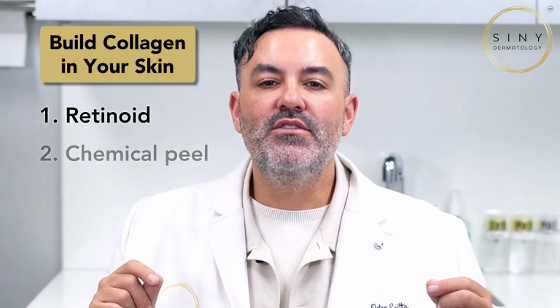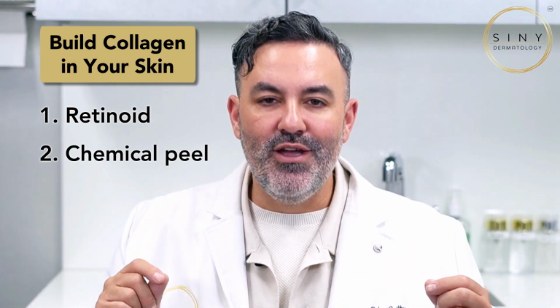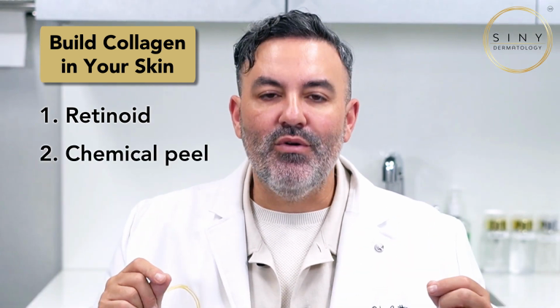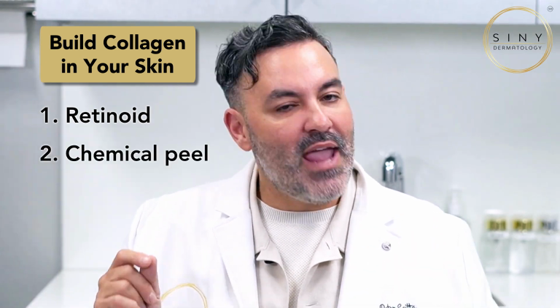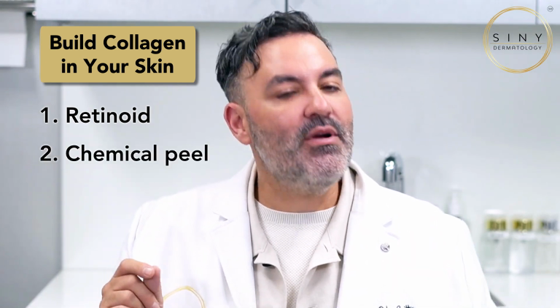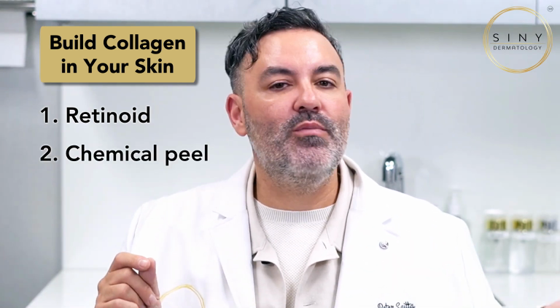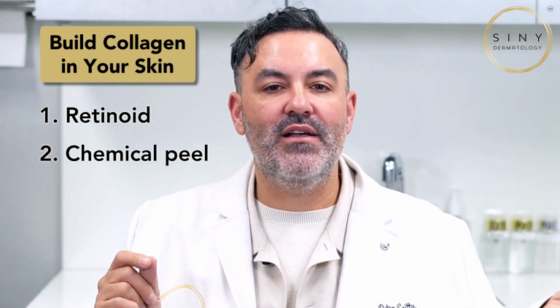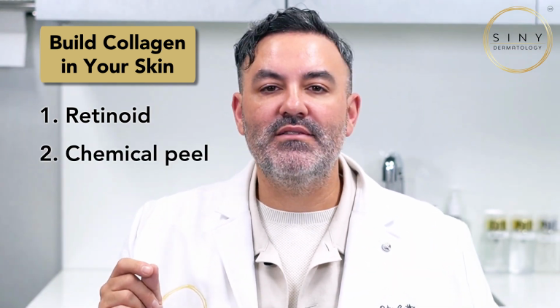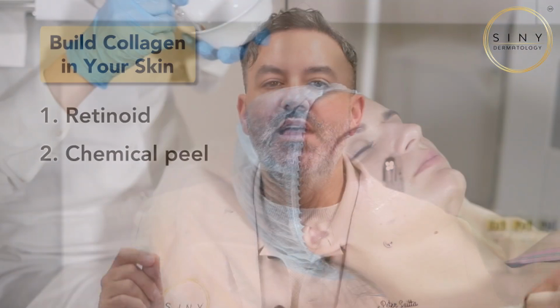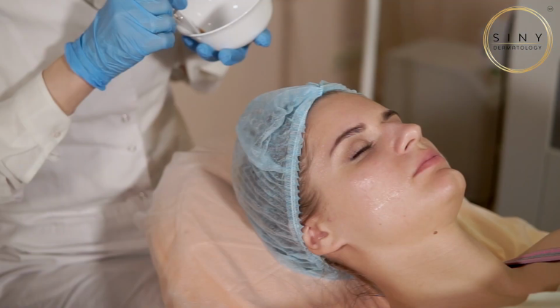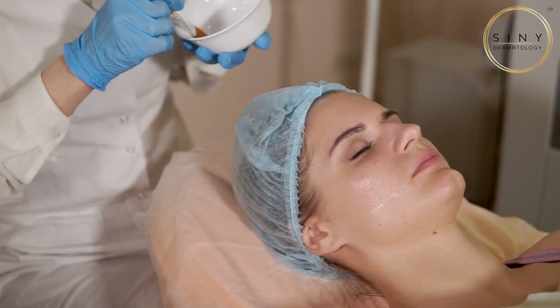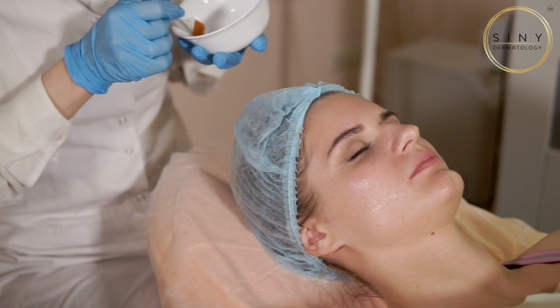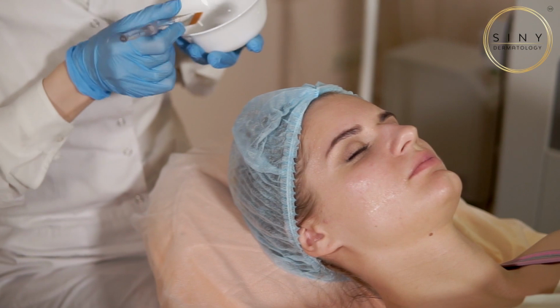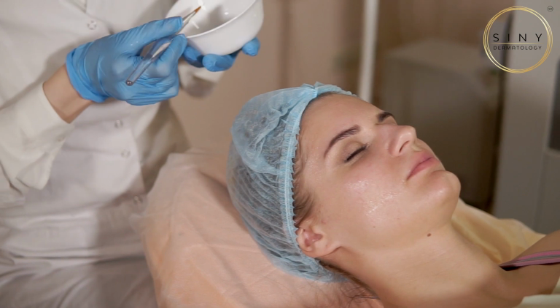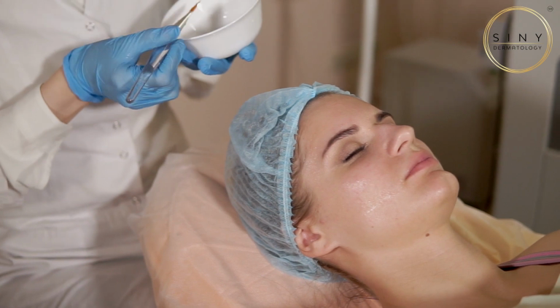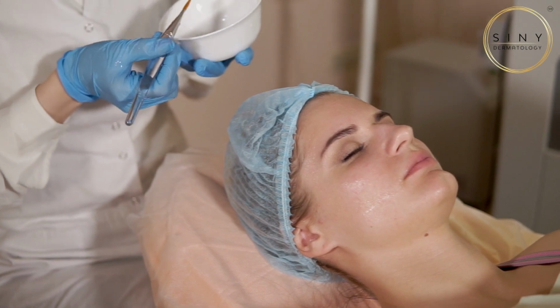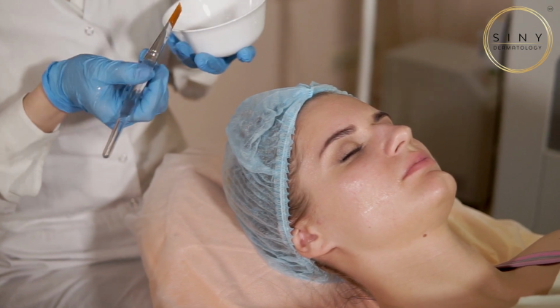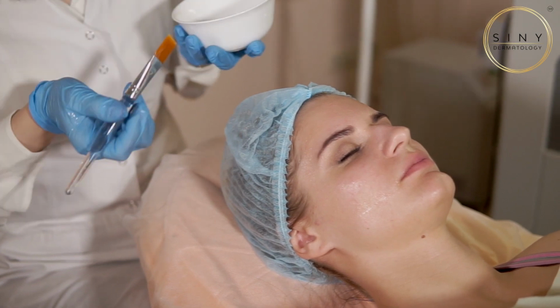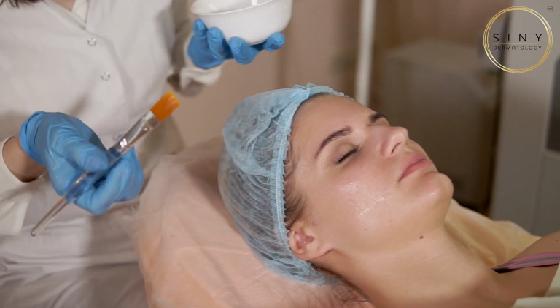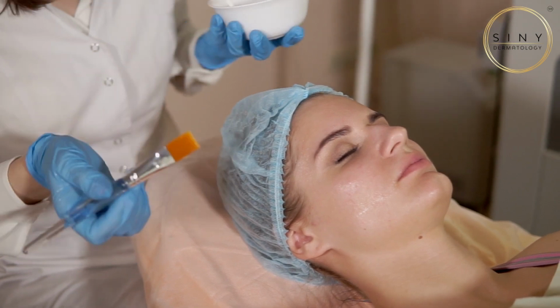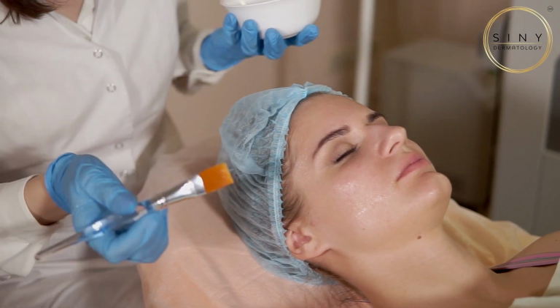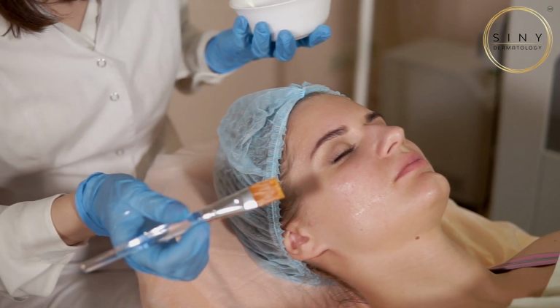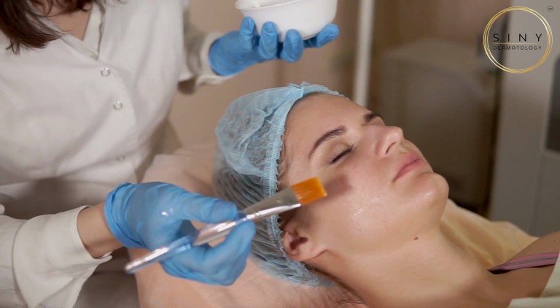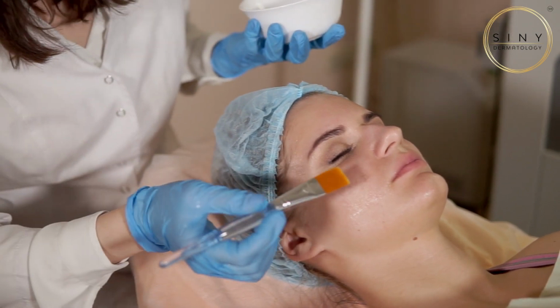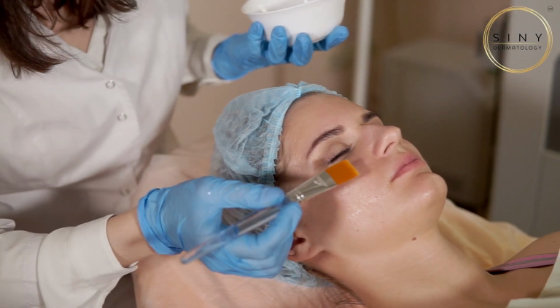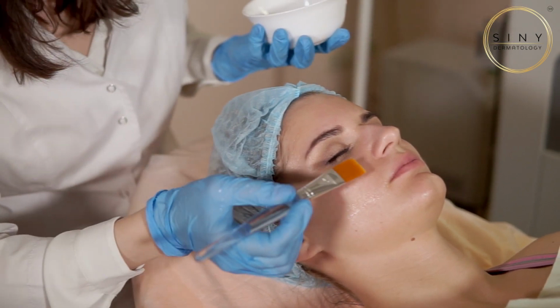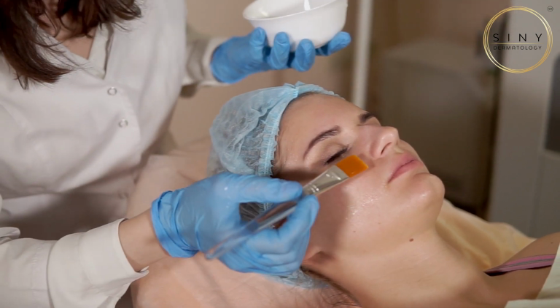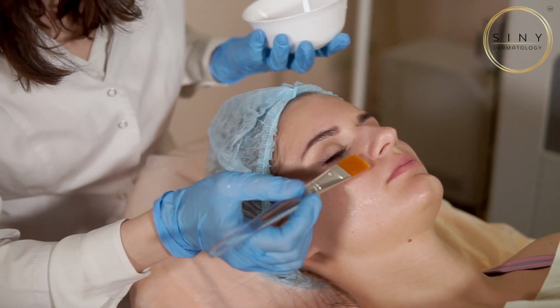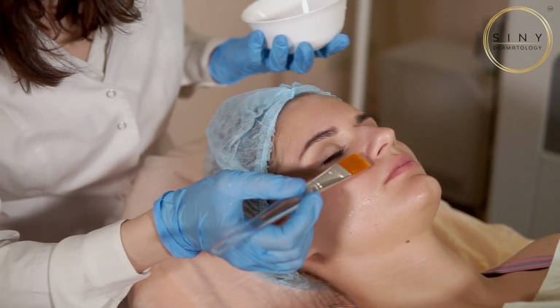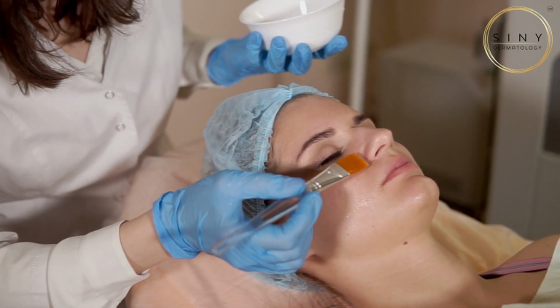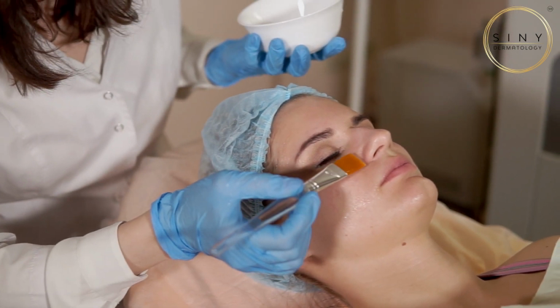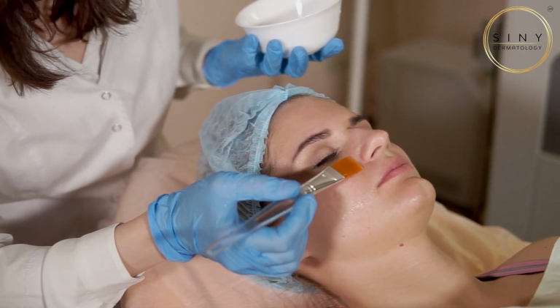Number two: chemical peels. Chemical peels build collagen bands and stimulate fibroblasts to lay down collagen.